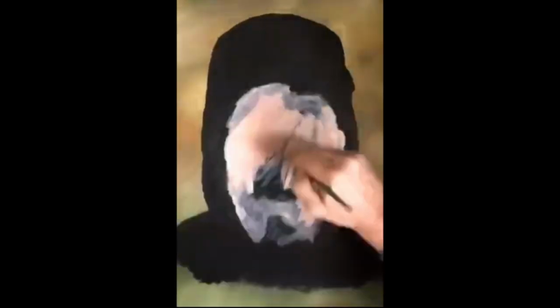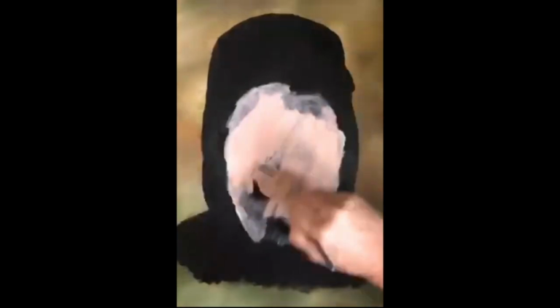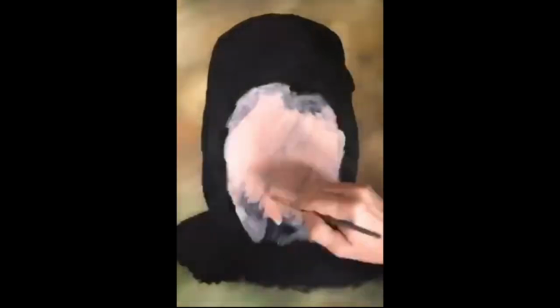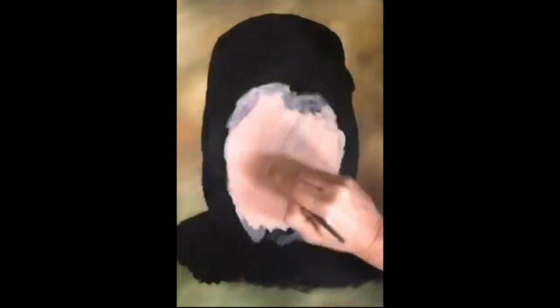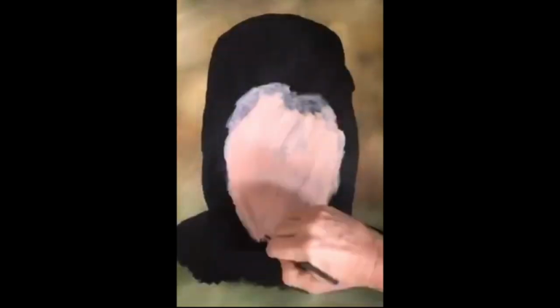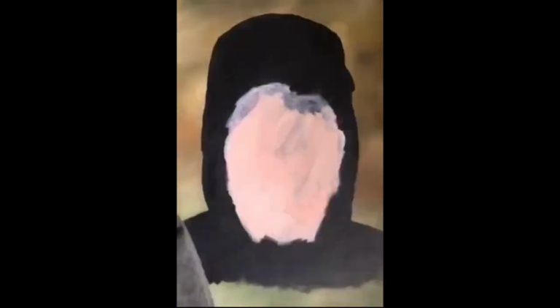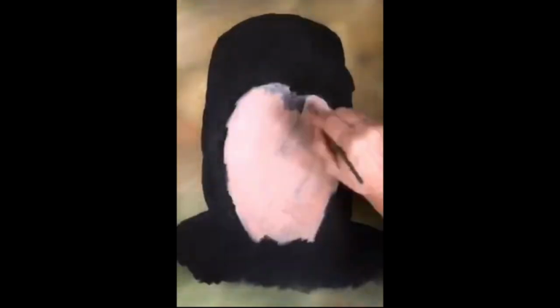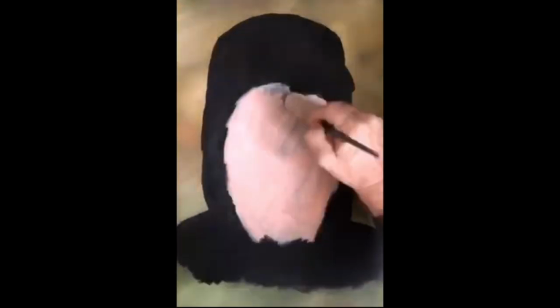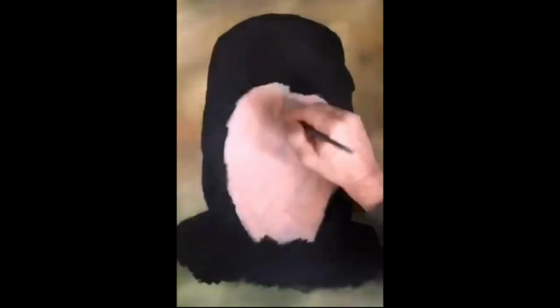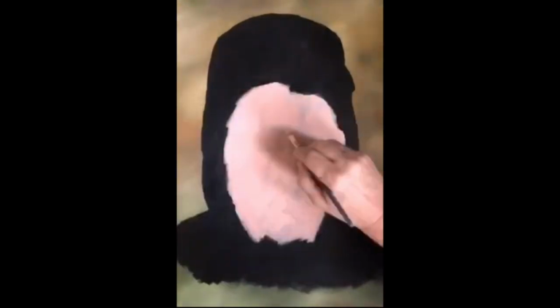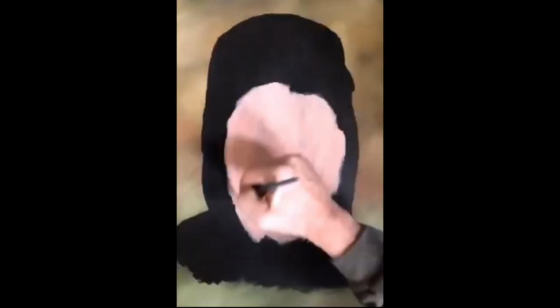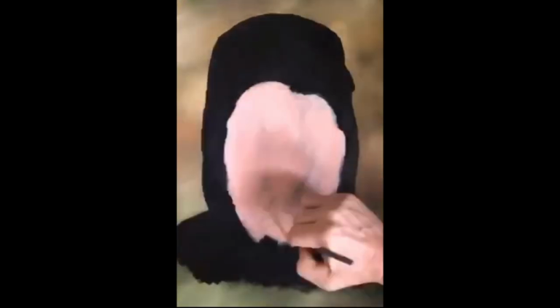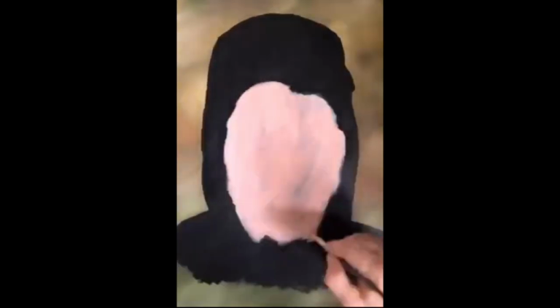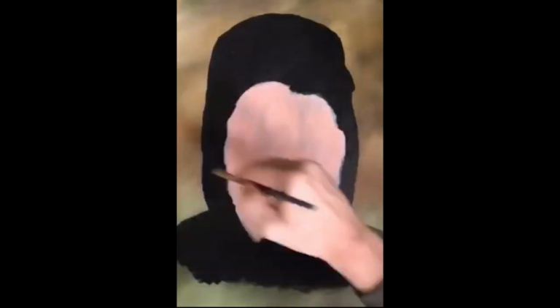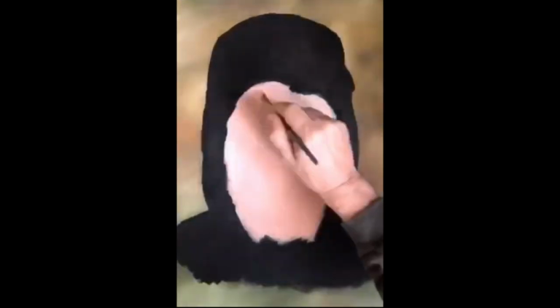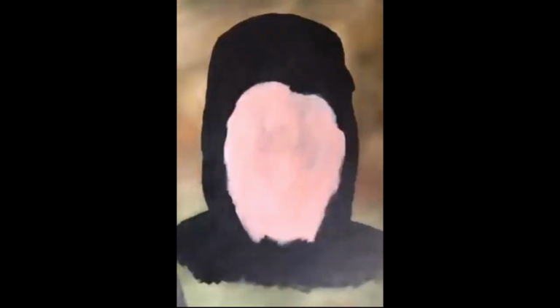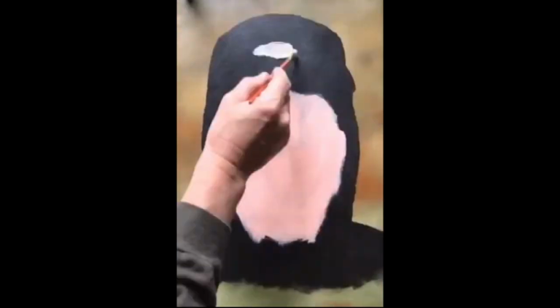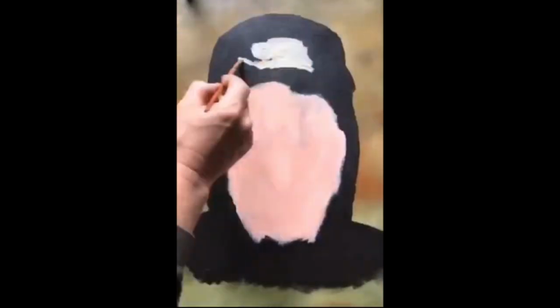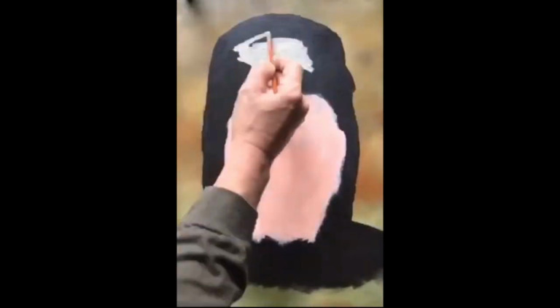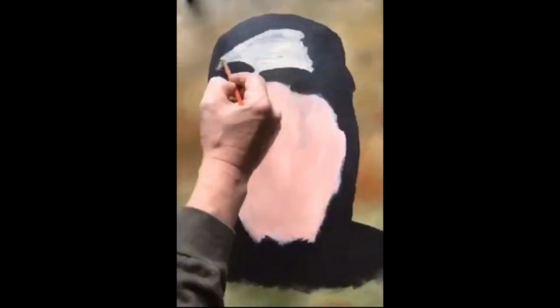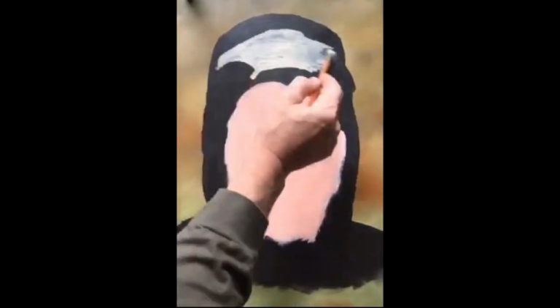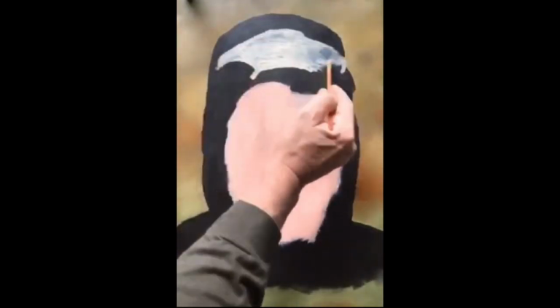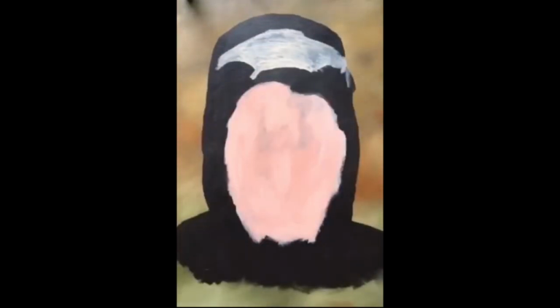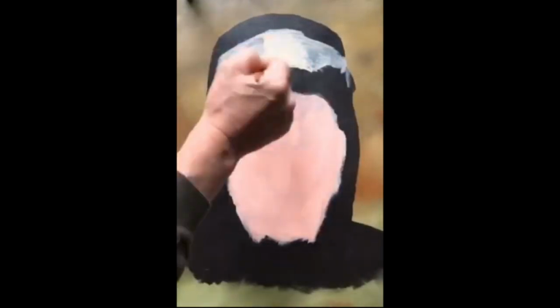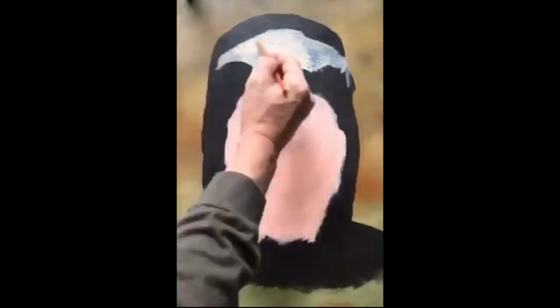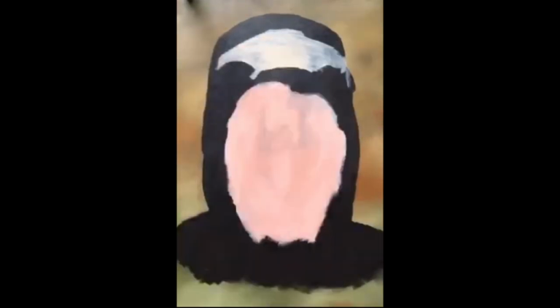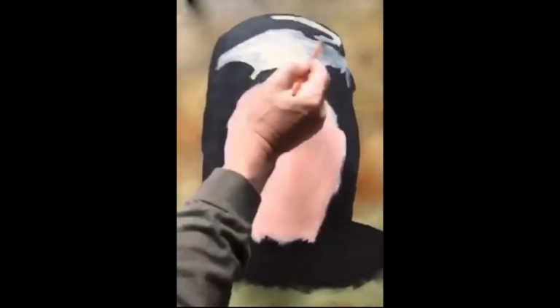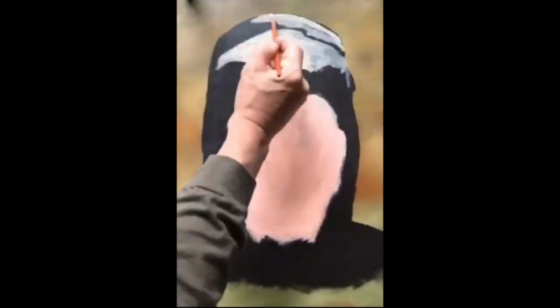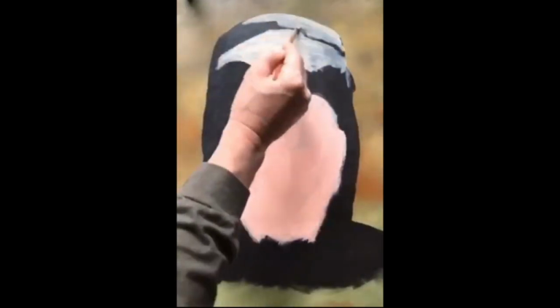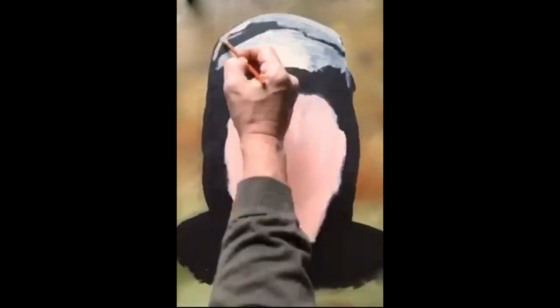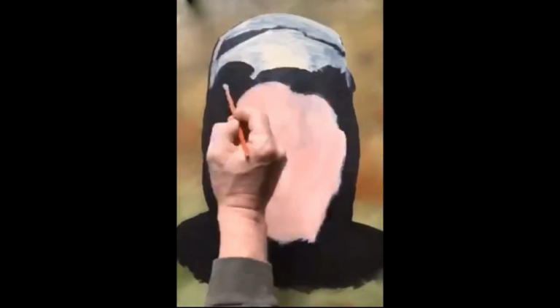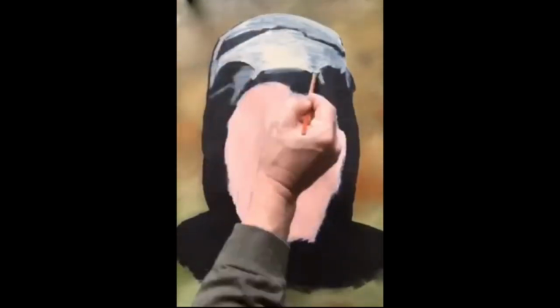Next I start with the flesh parts of the face. We use white to build up the mask.